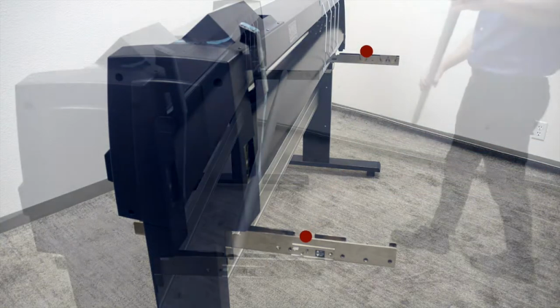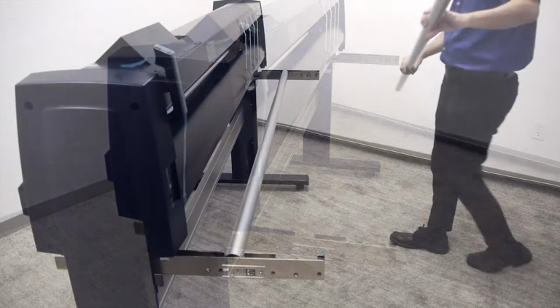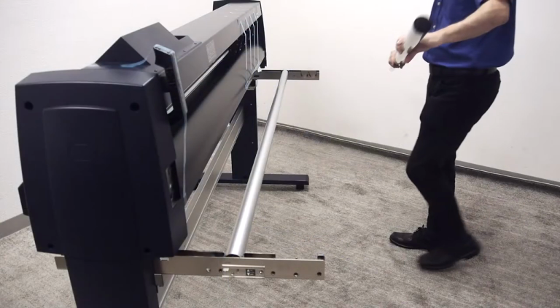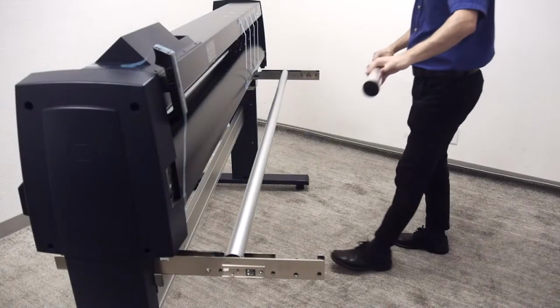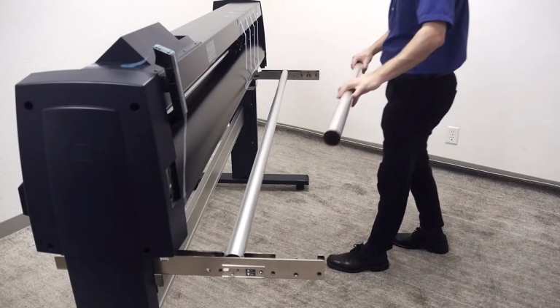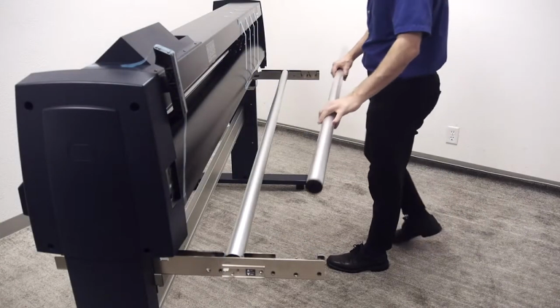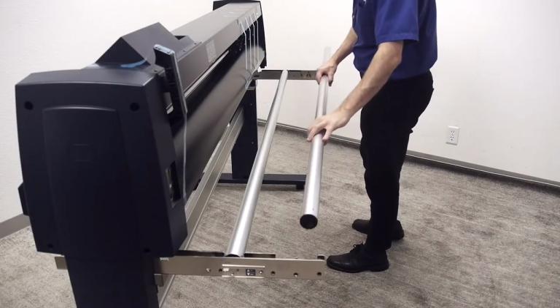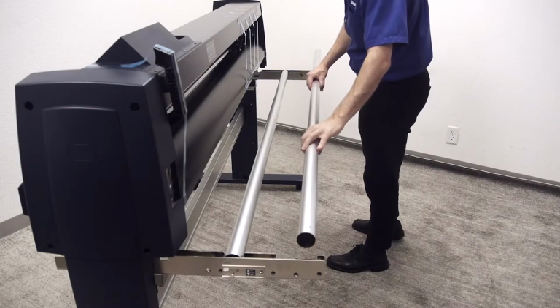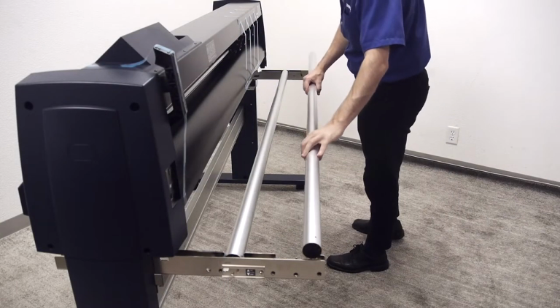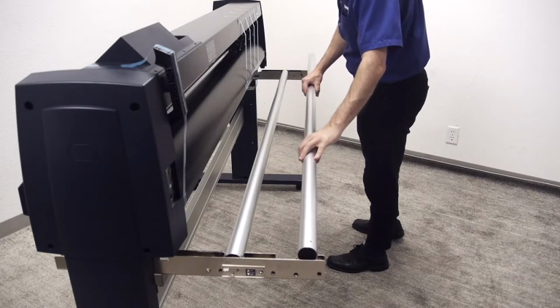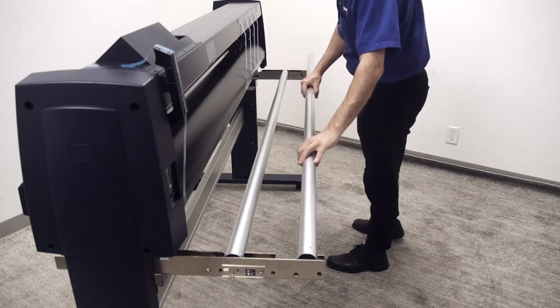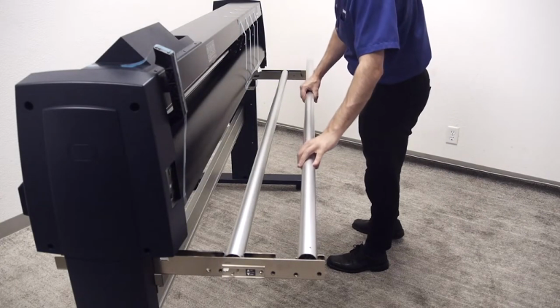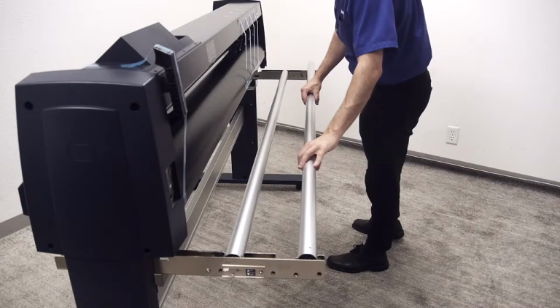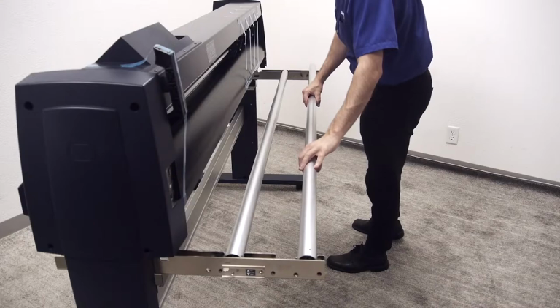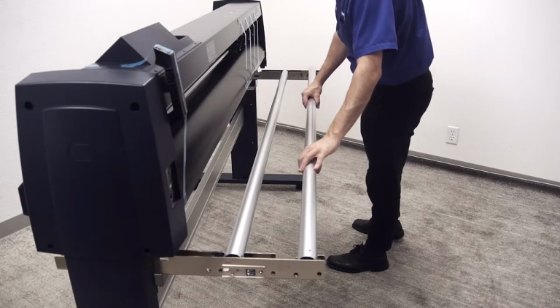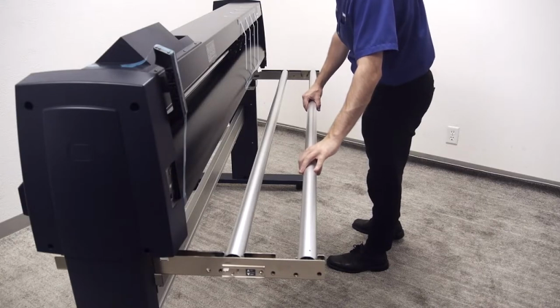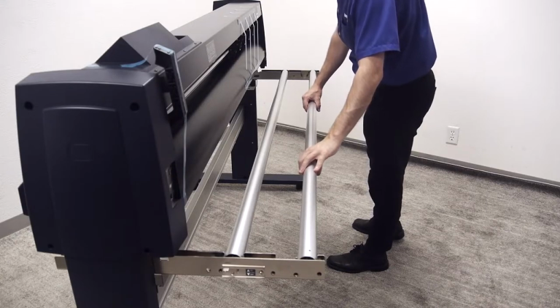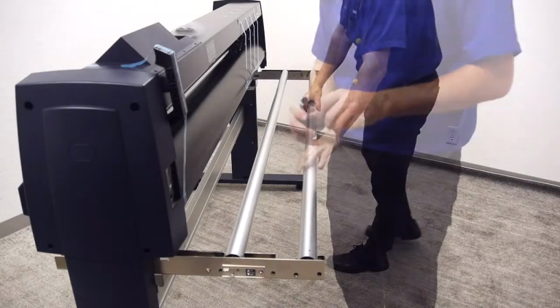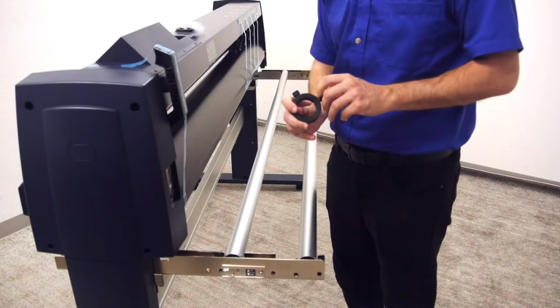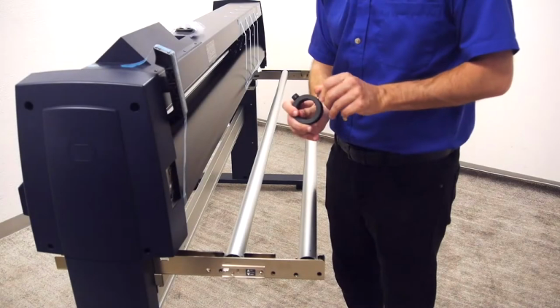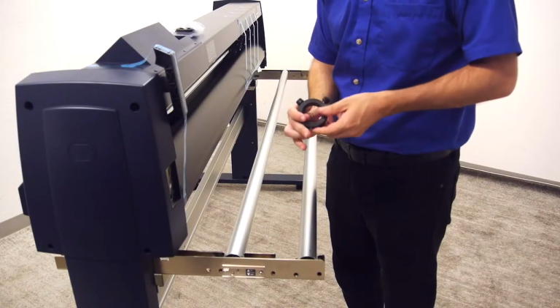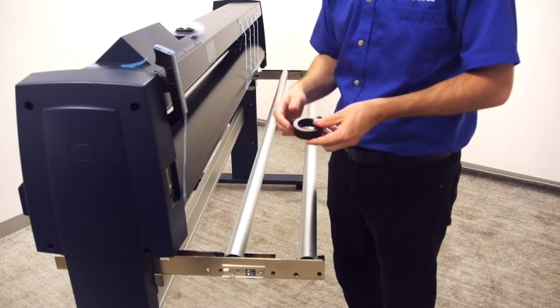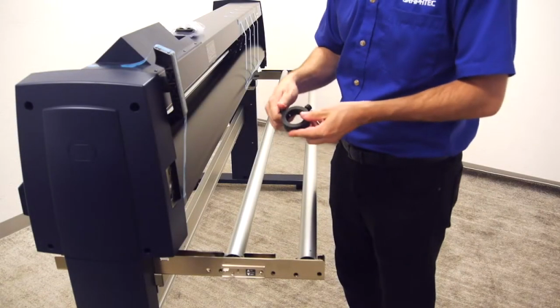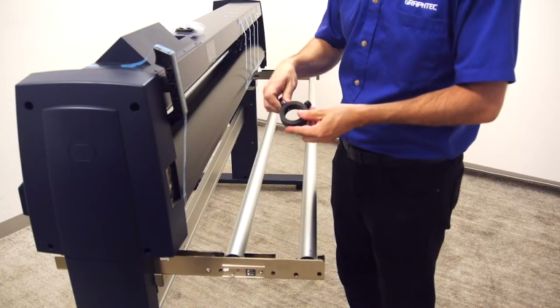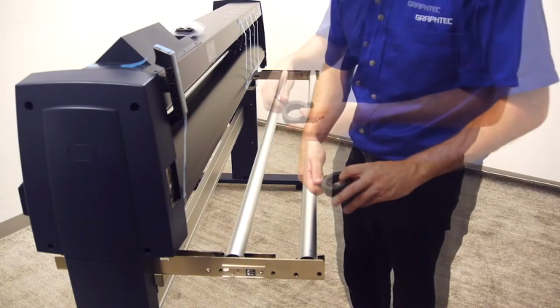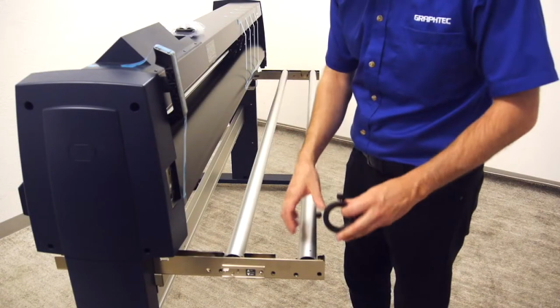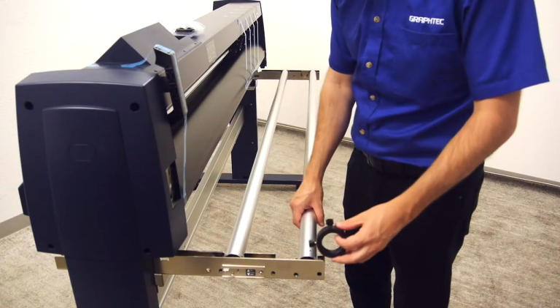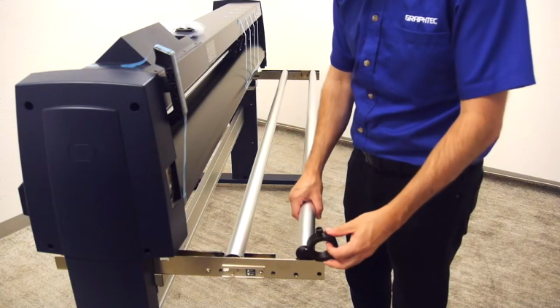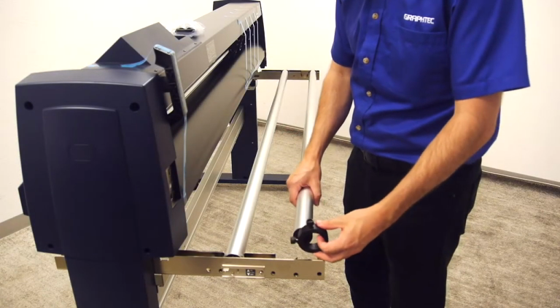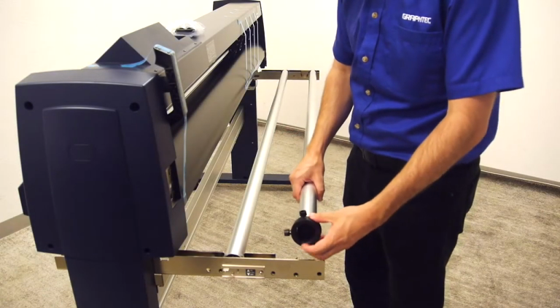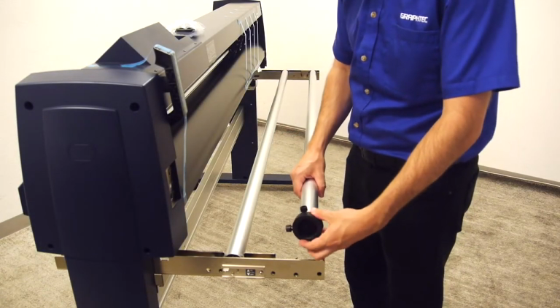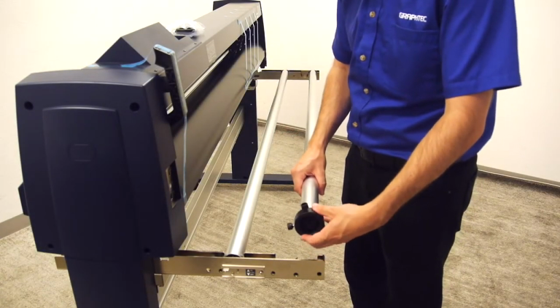Go ahead and place the roller bars onto the stock roller plates and then place the flange rings onto each end of the back roller bar.